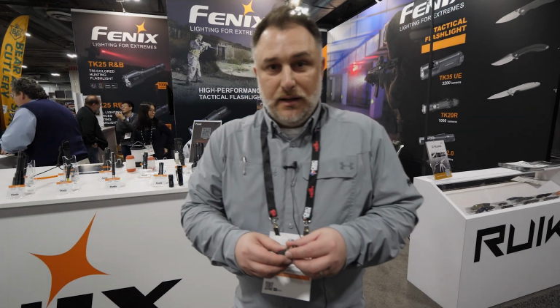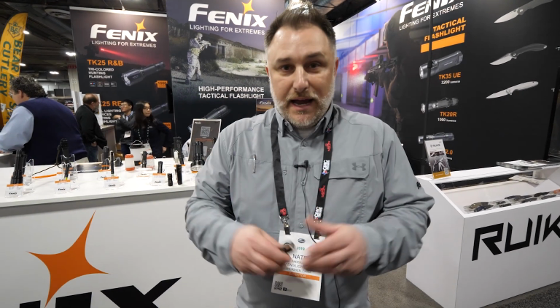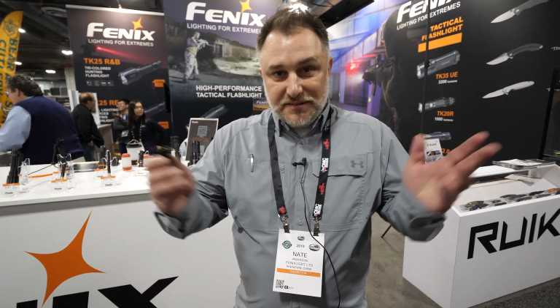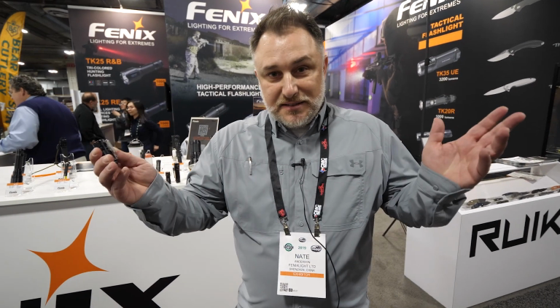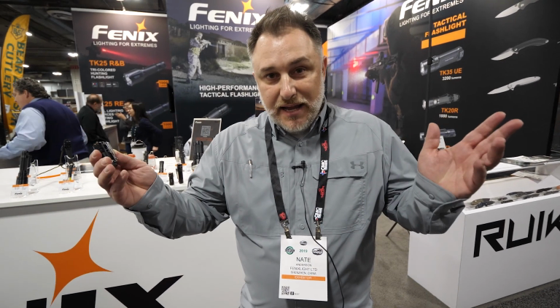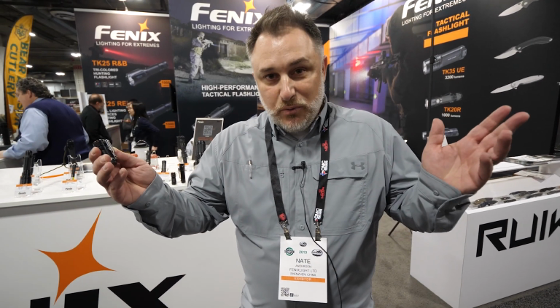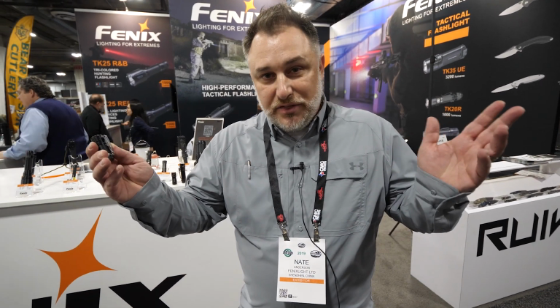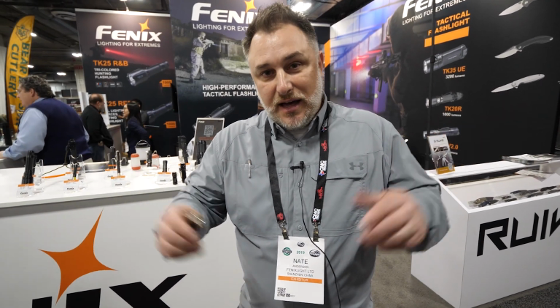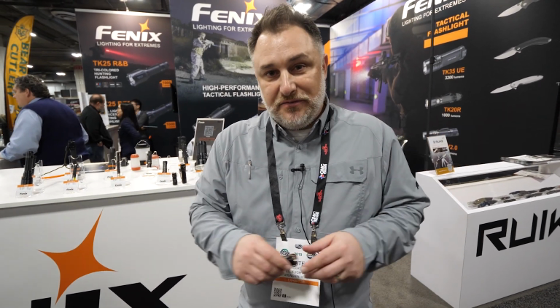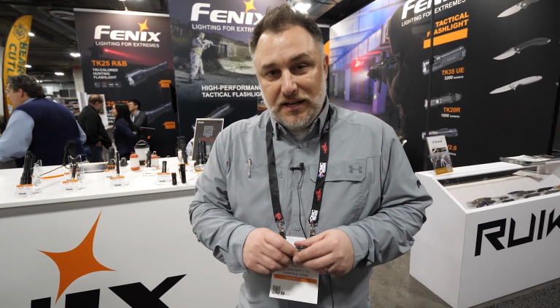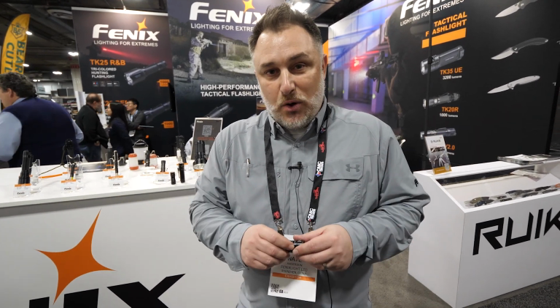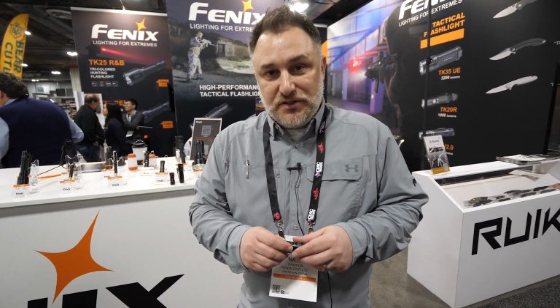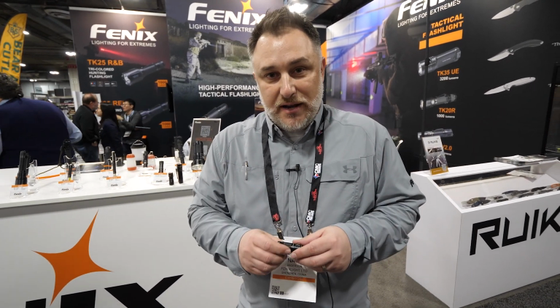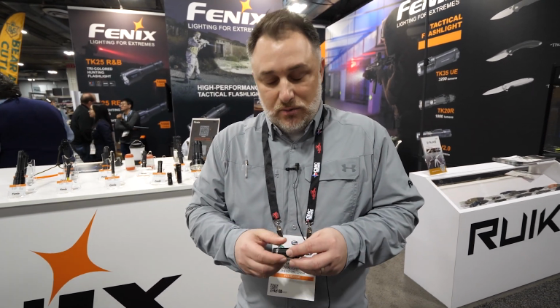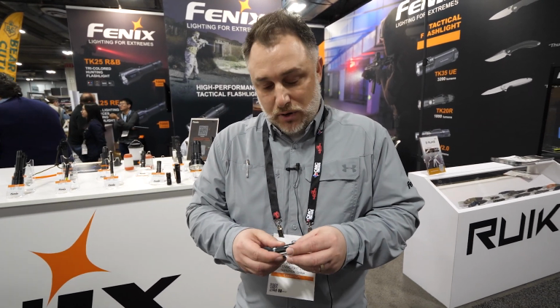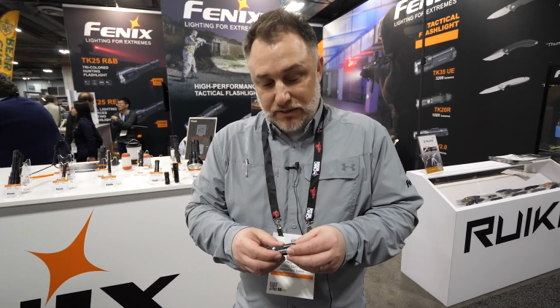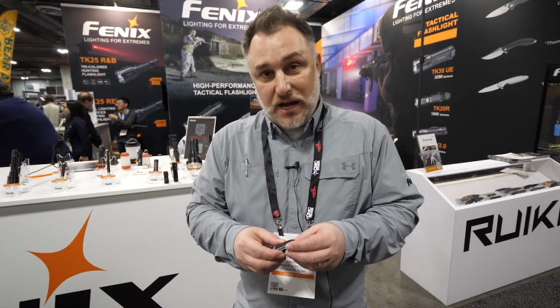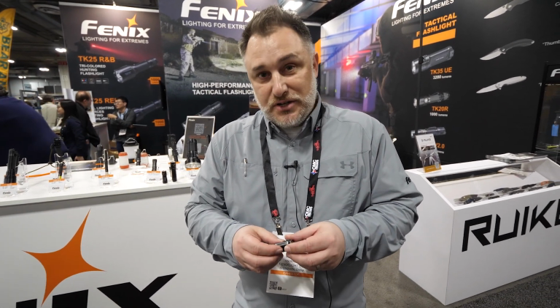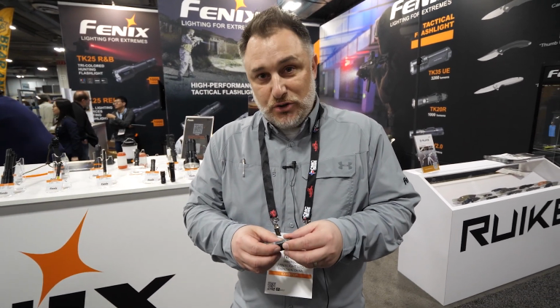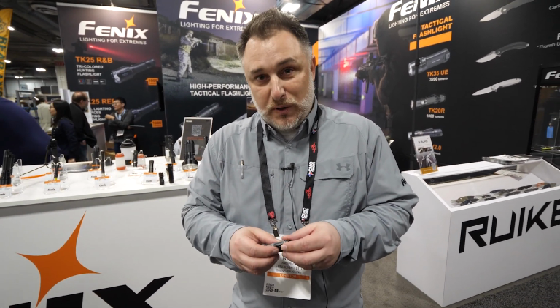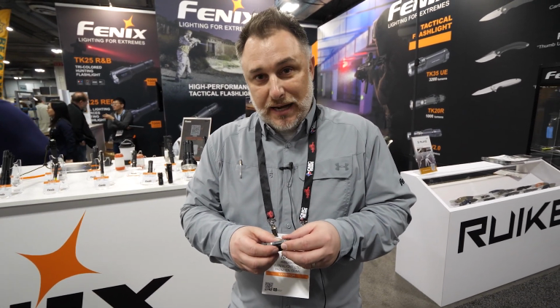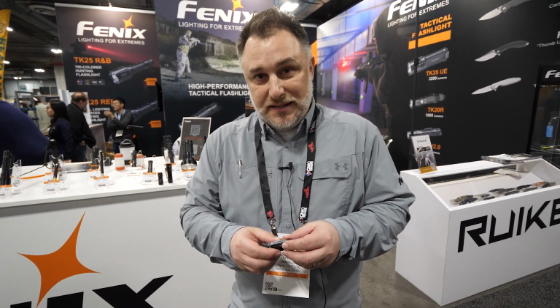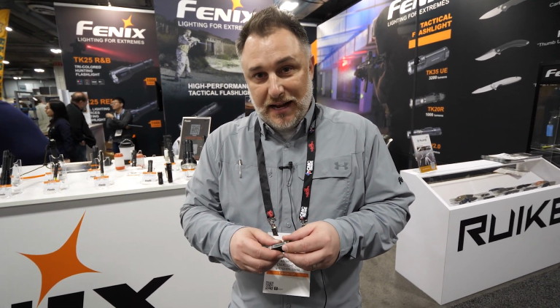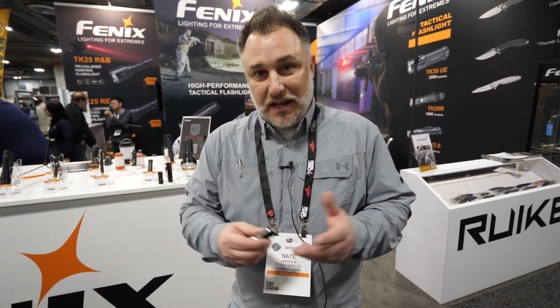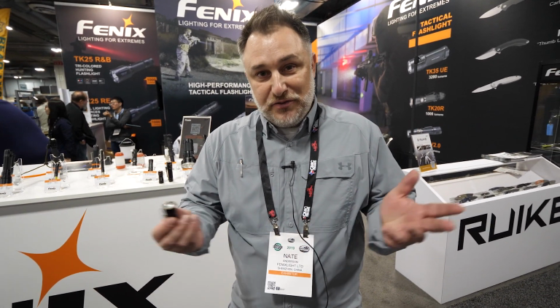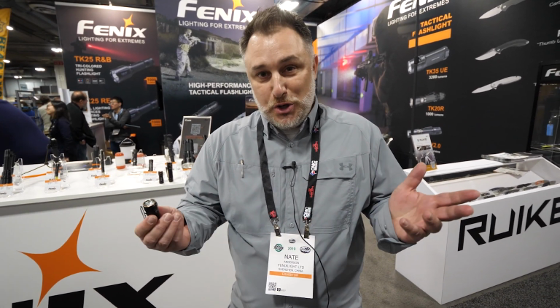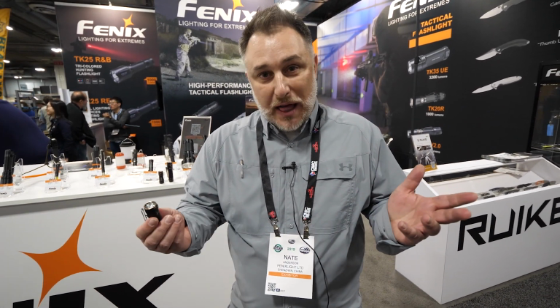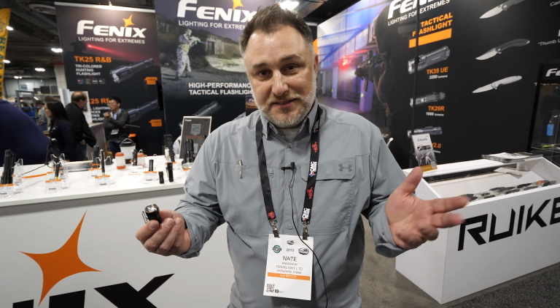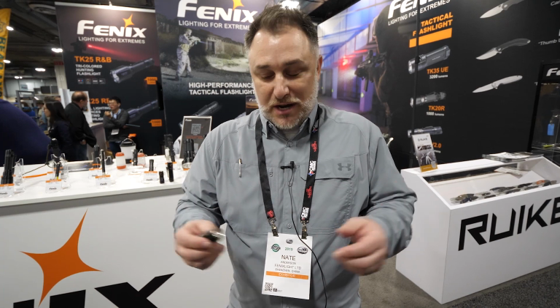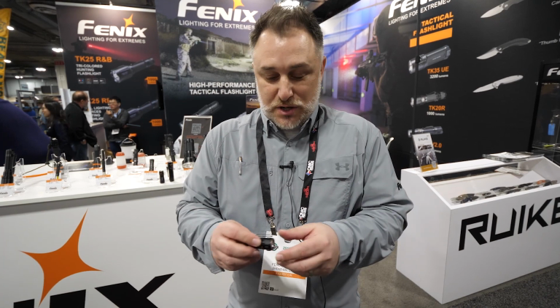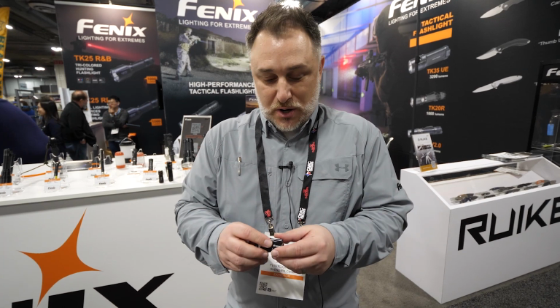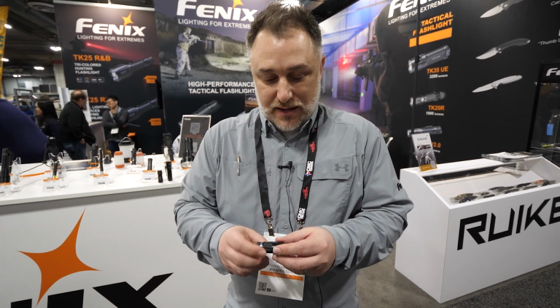Hey, this is Nate with Phoenix Wholesale. We're at SHOT Show 2019. I've got a few new lights that I want to show you.